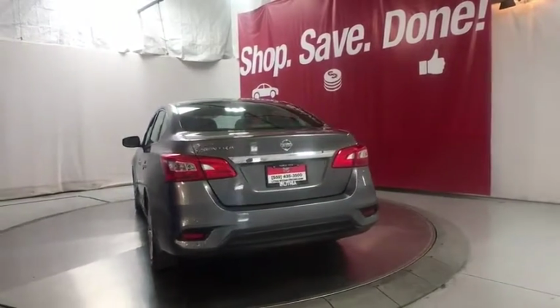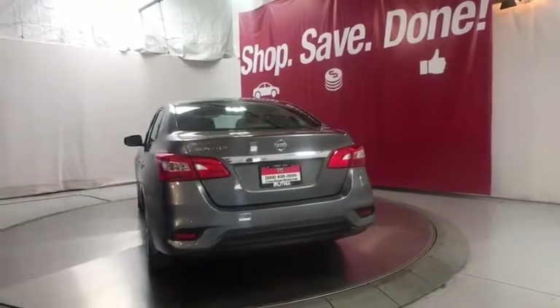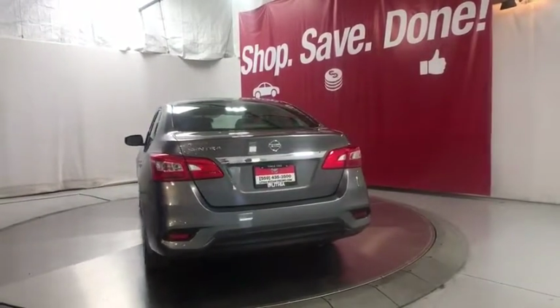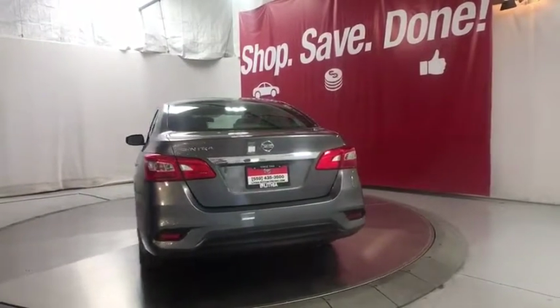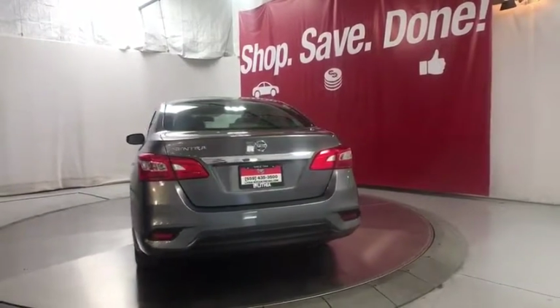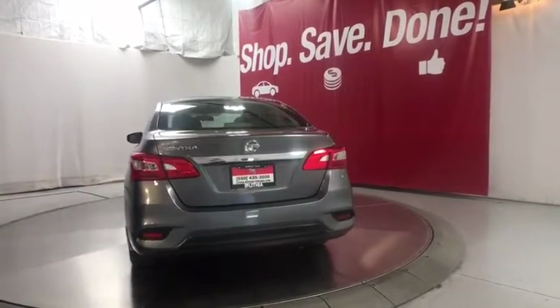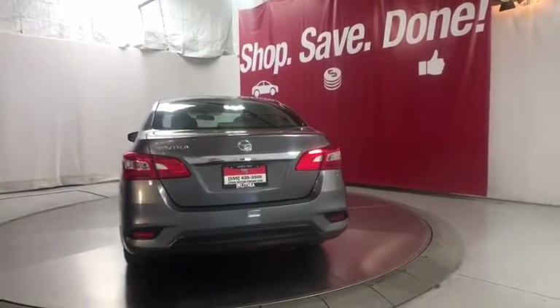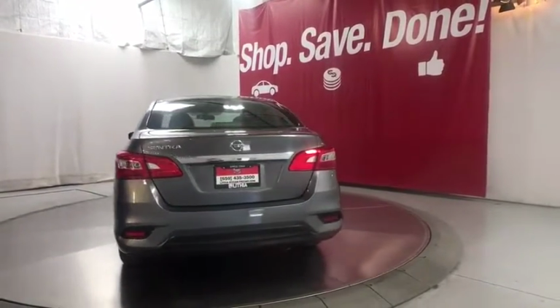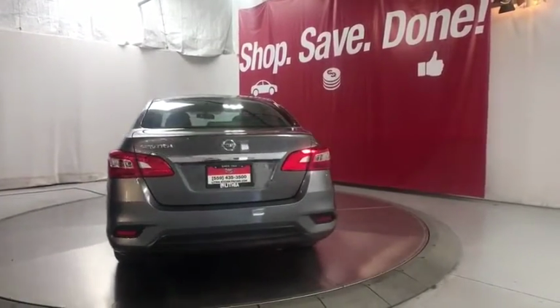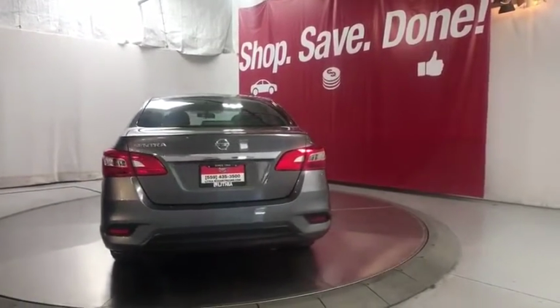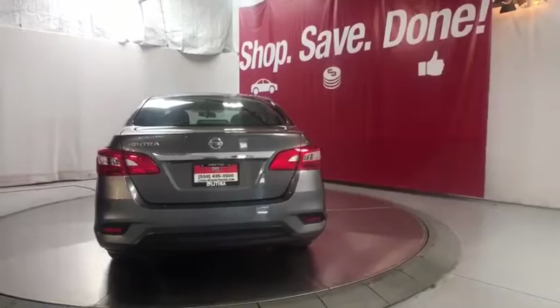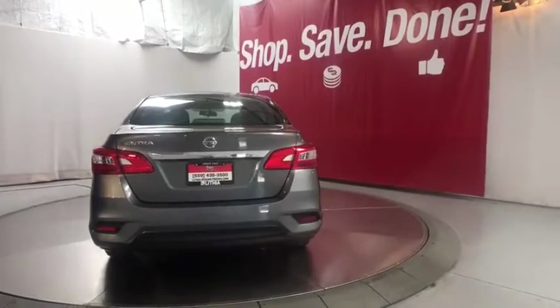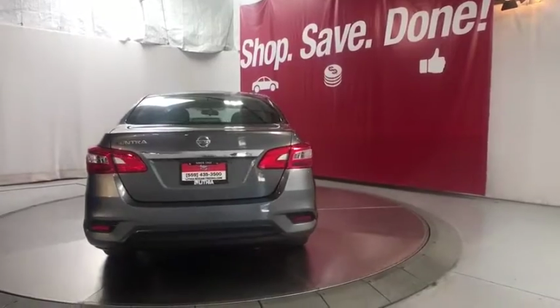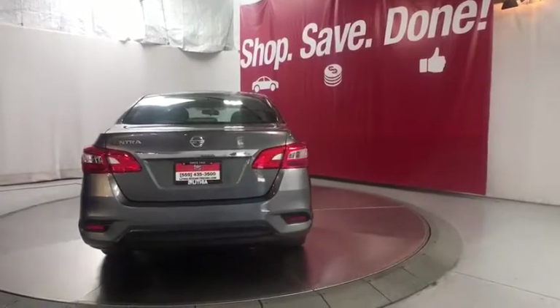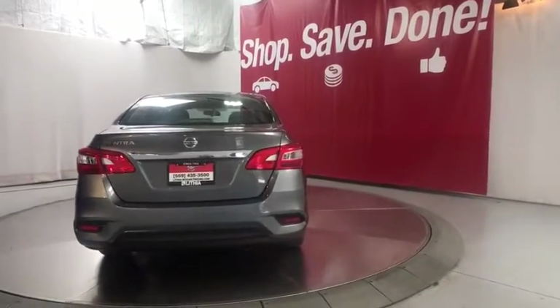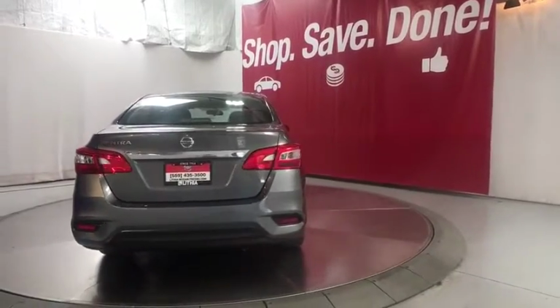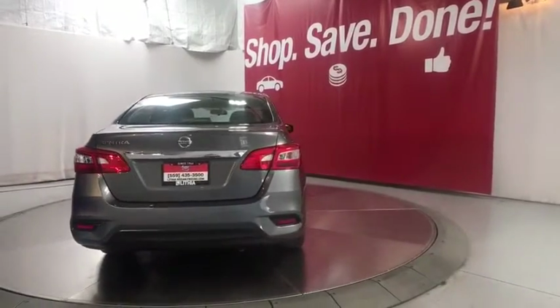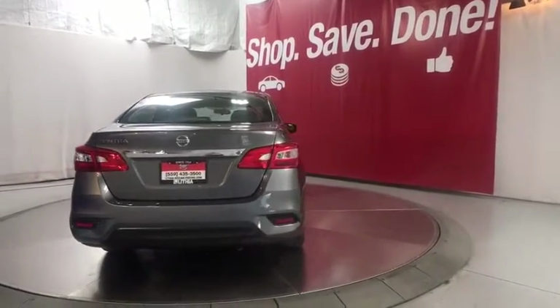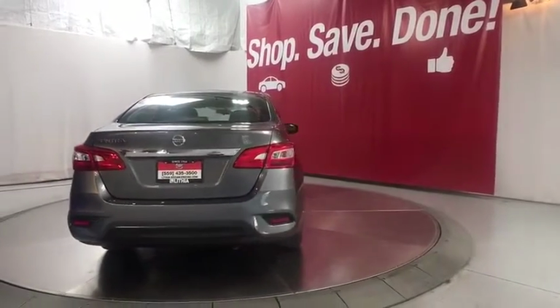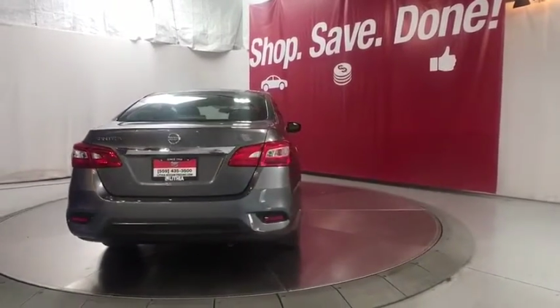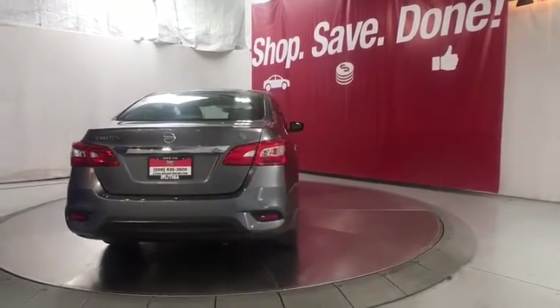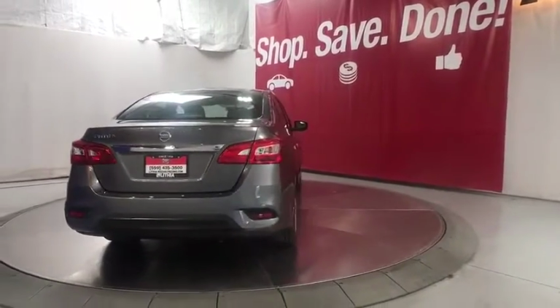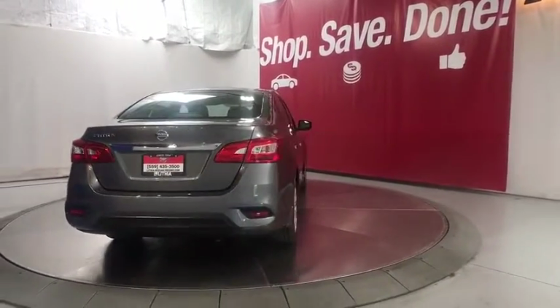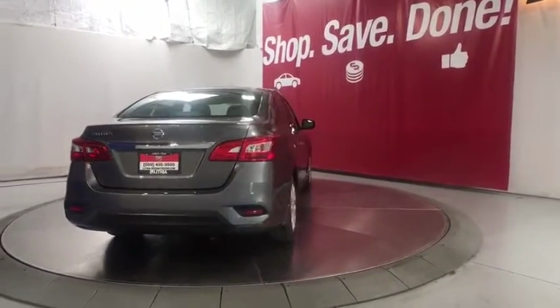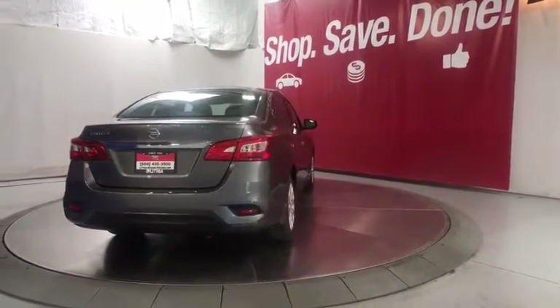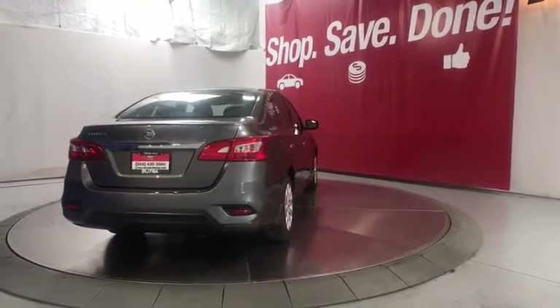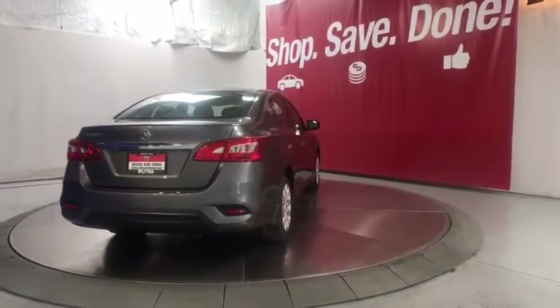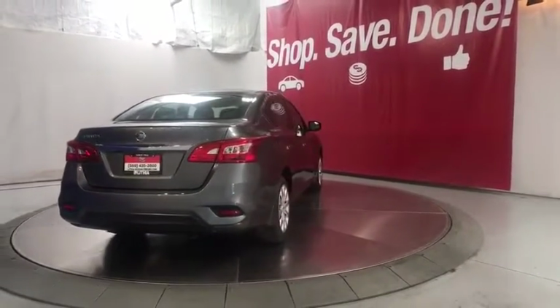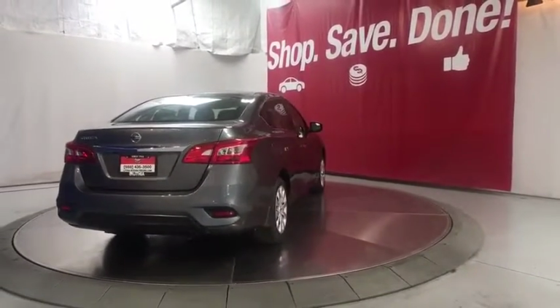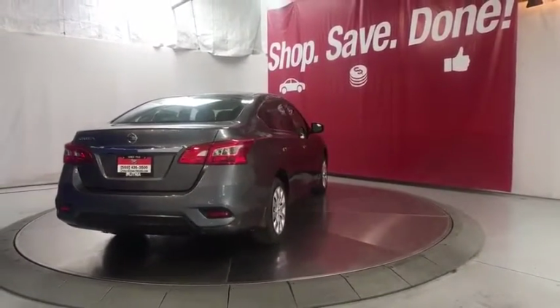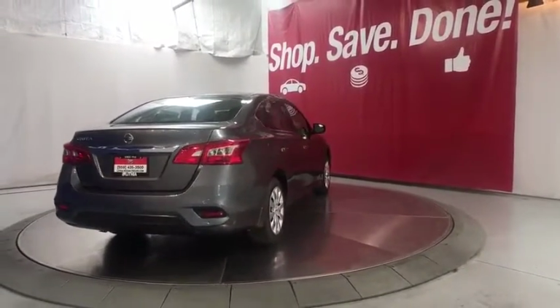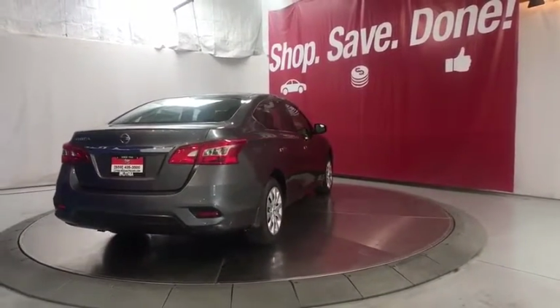Power door locks, passenger airbag, MP3 player, power windows, side head airbag.